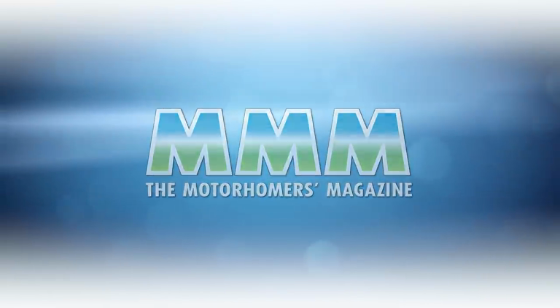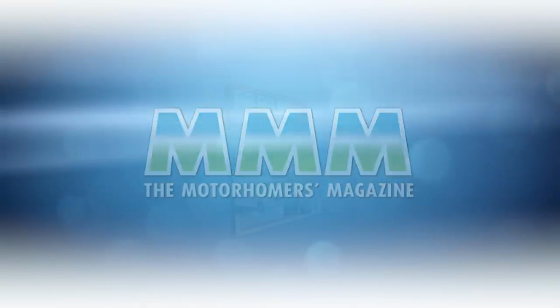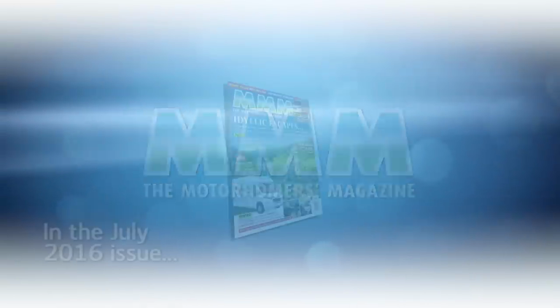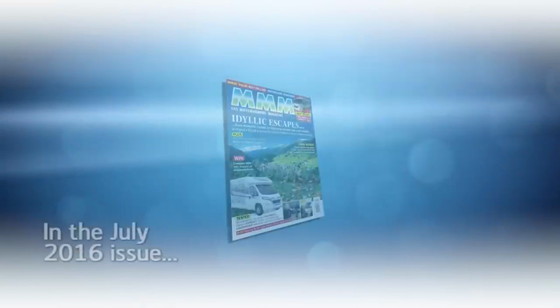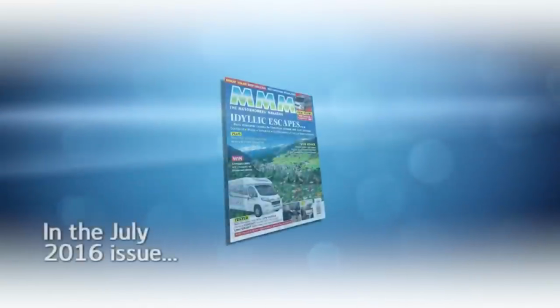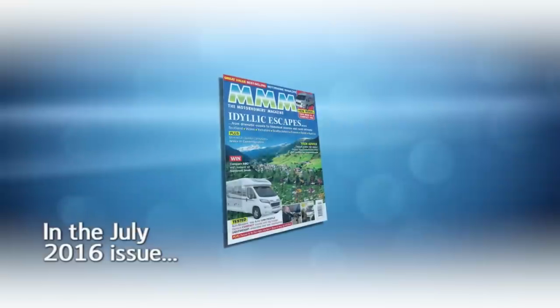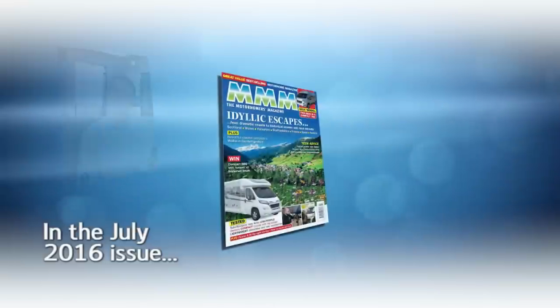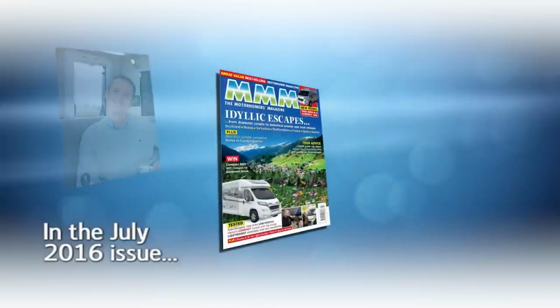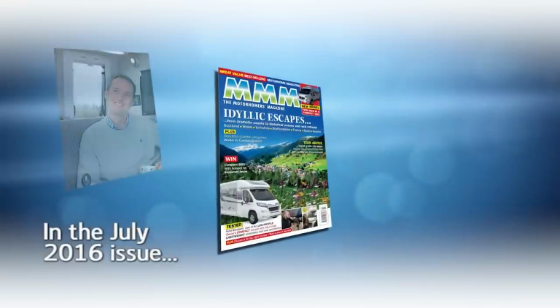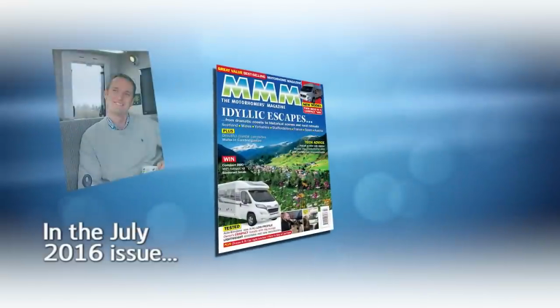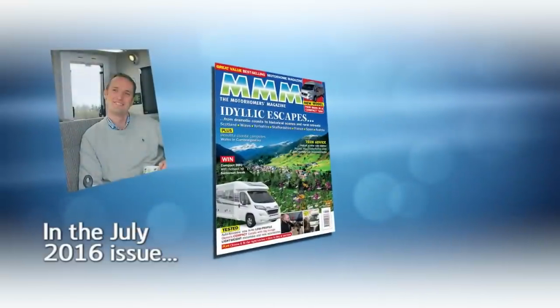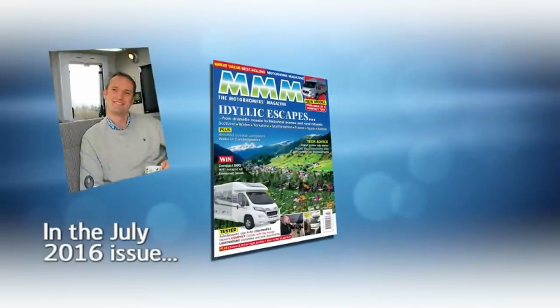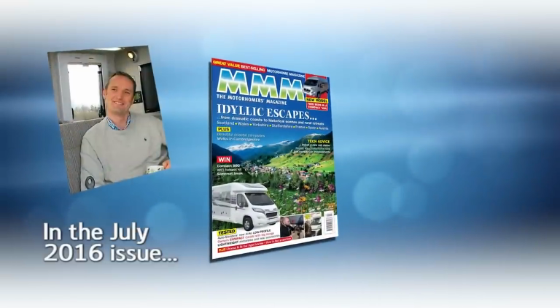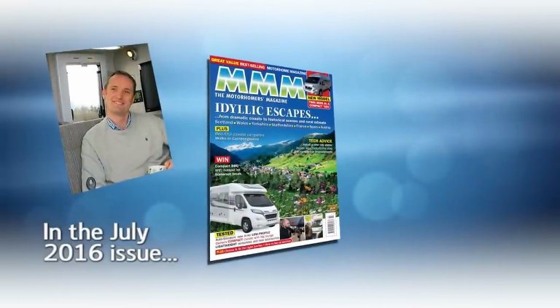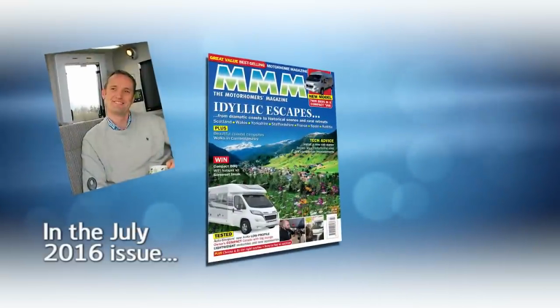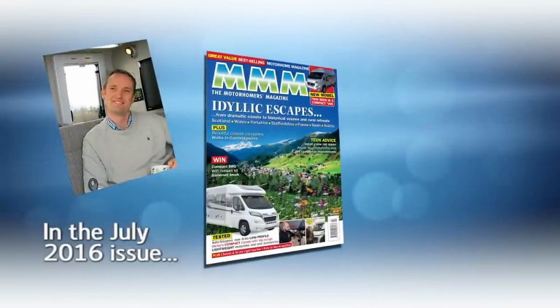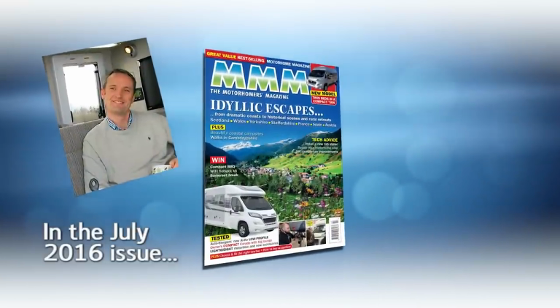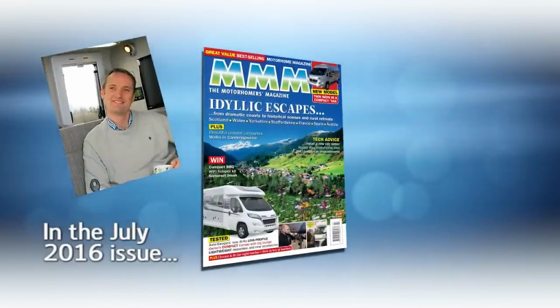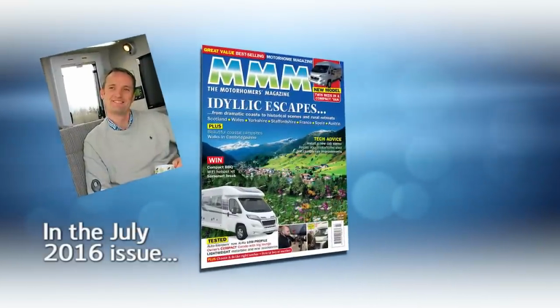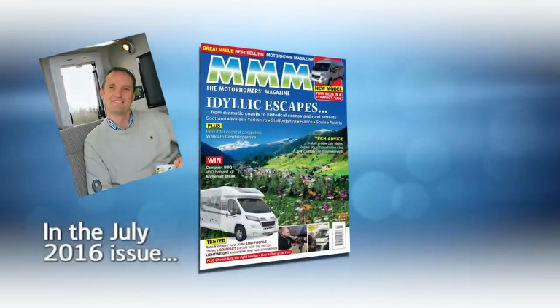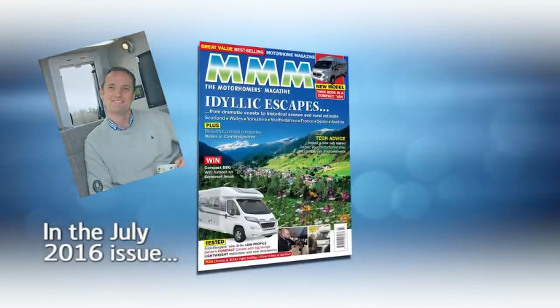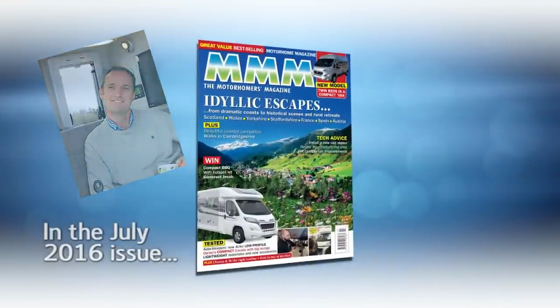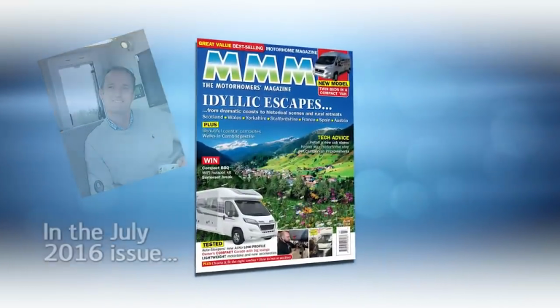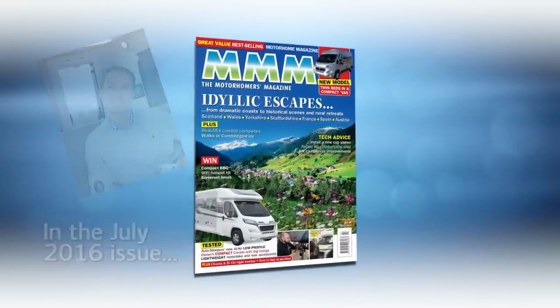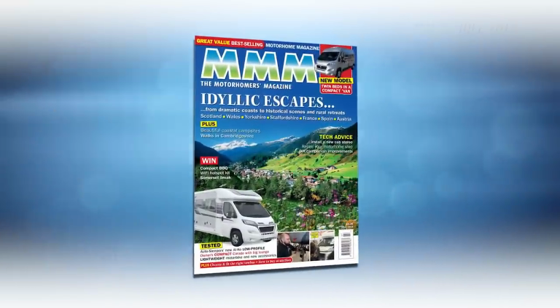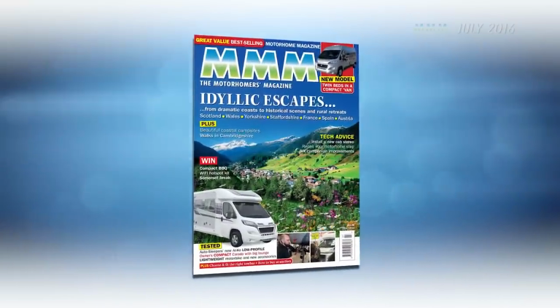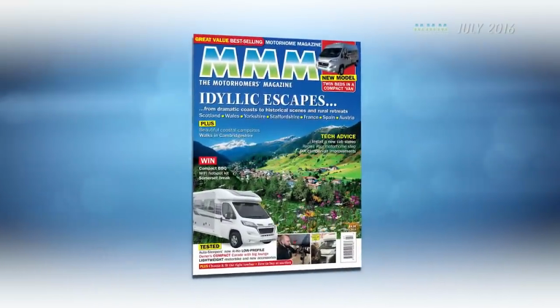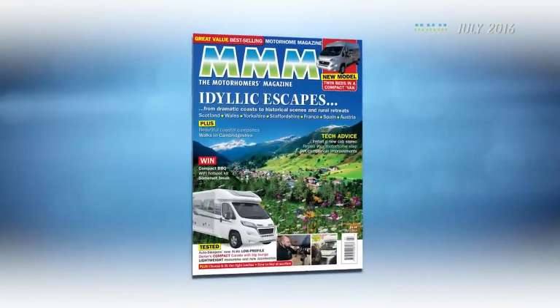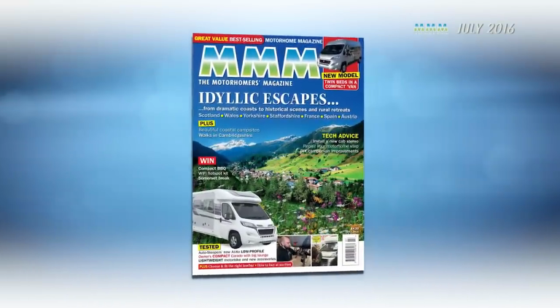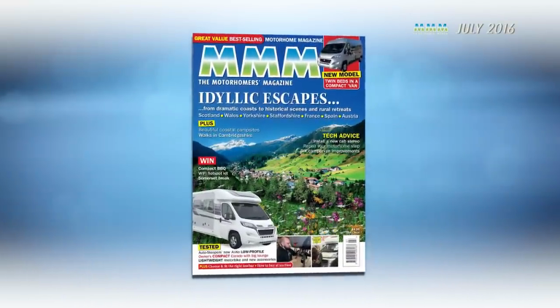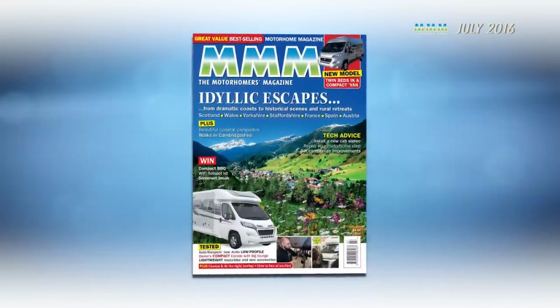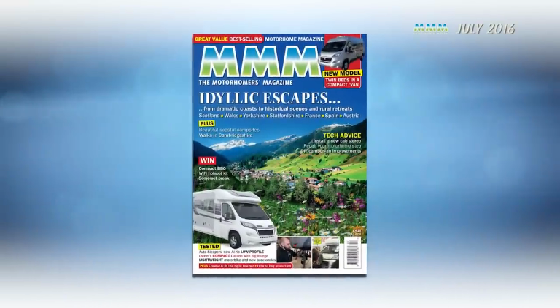Hi, I'm Daniel Atwood, editor of MMM Magazine. We've named this issue the idyllic escapes issue, and for good reason.